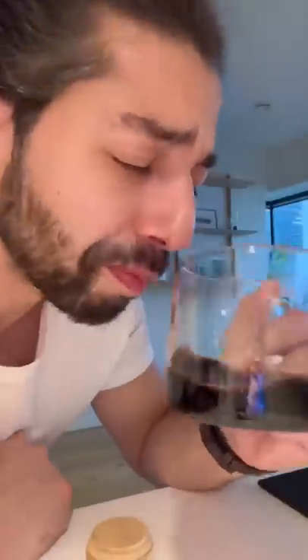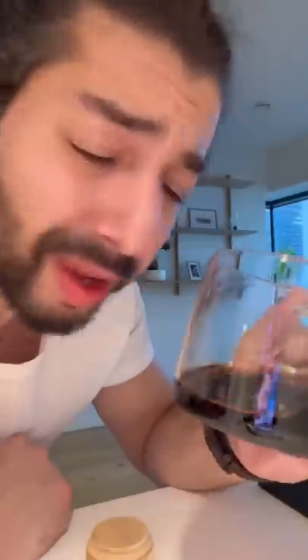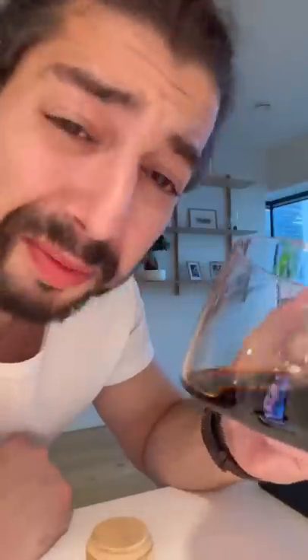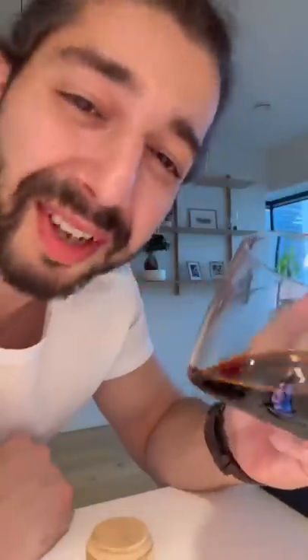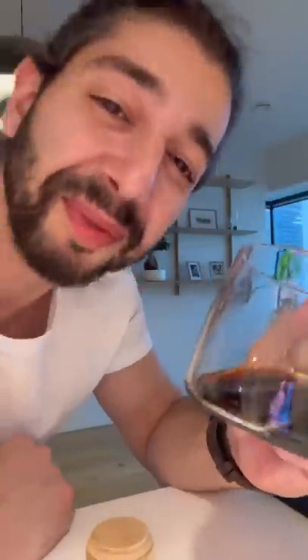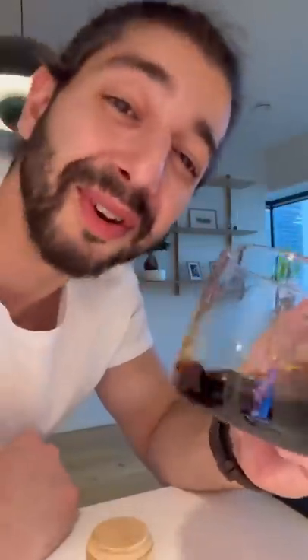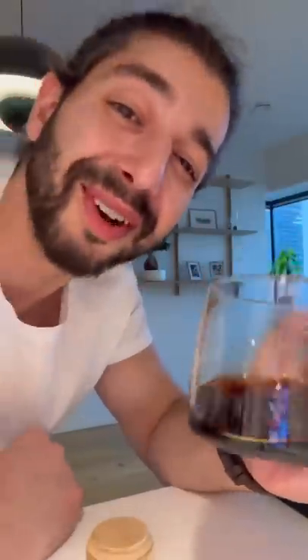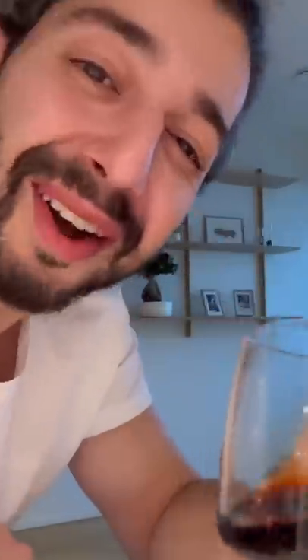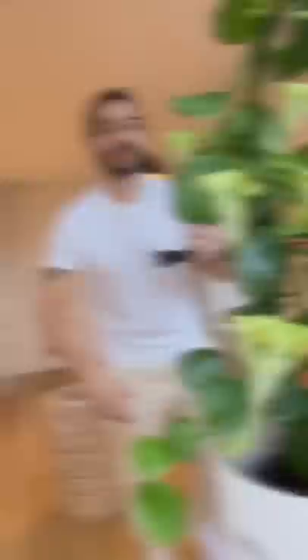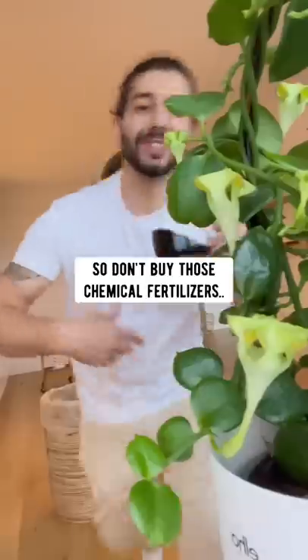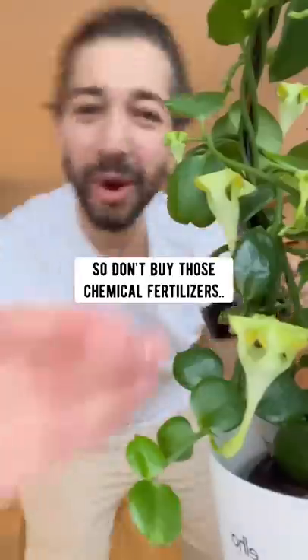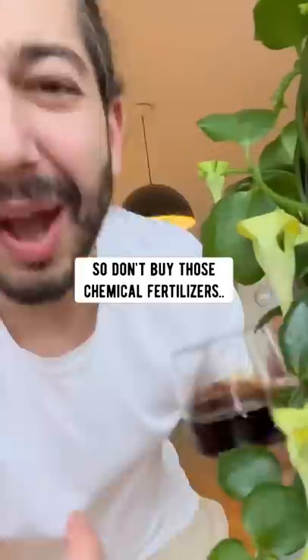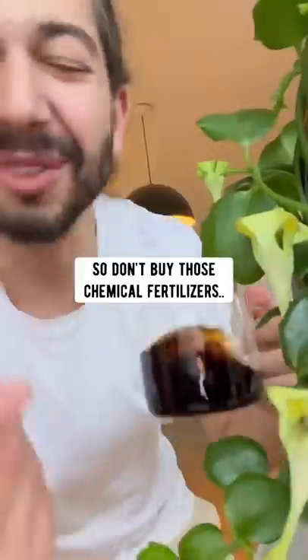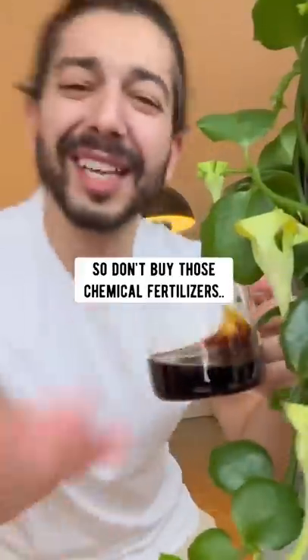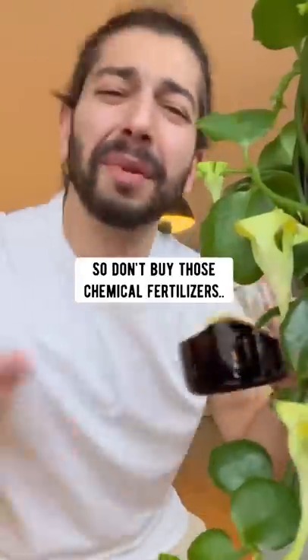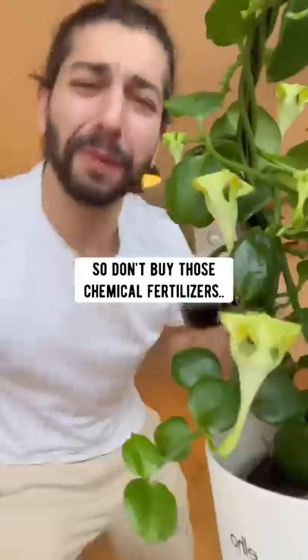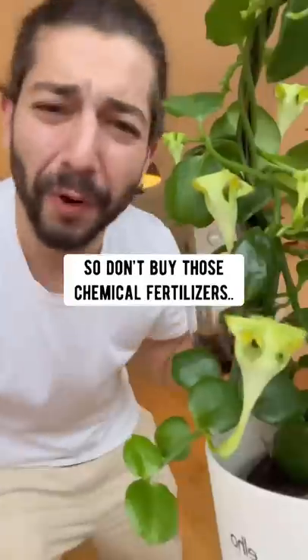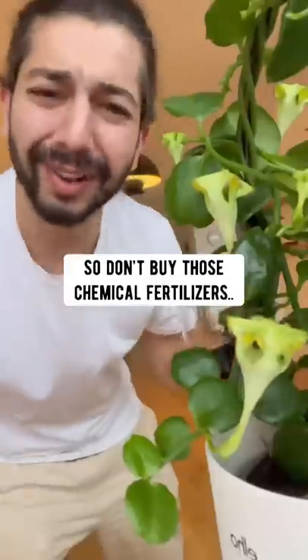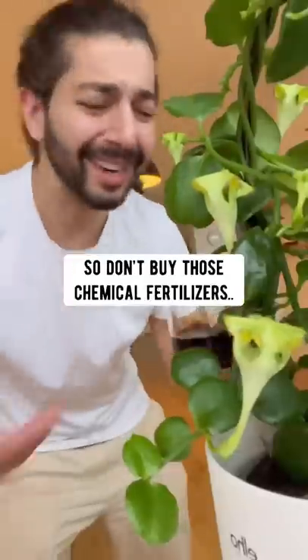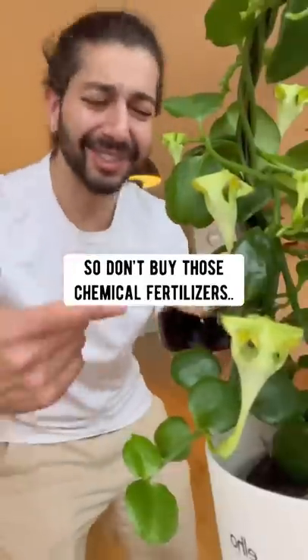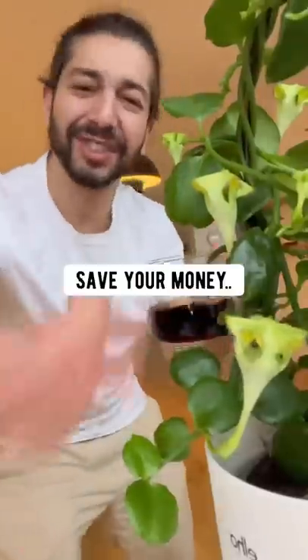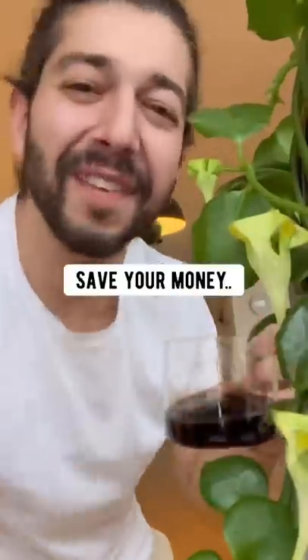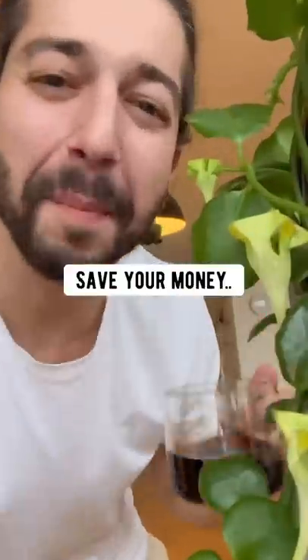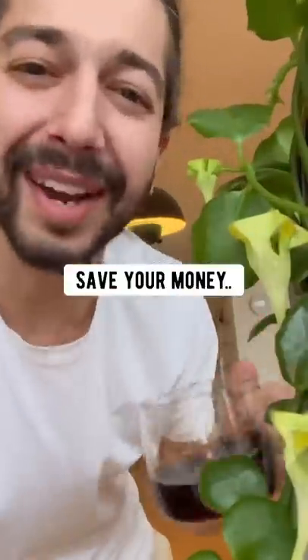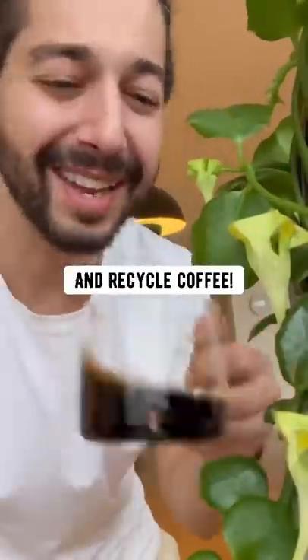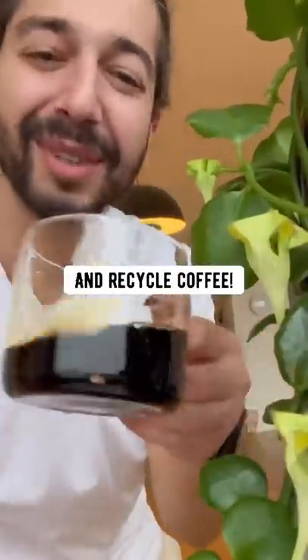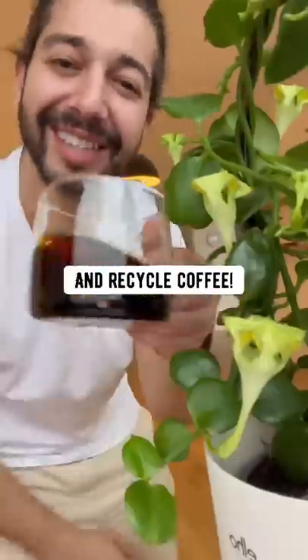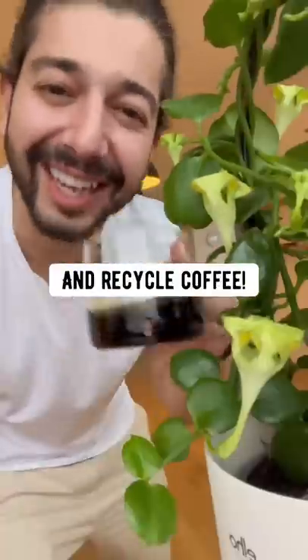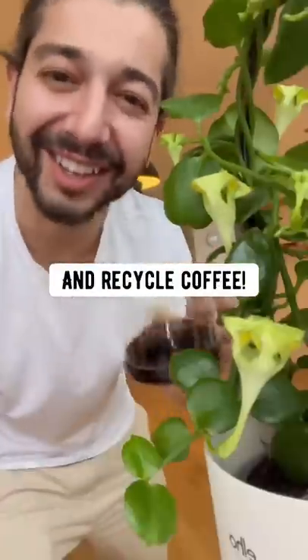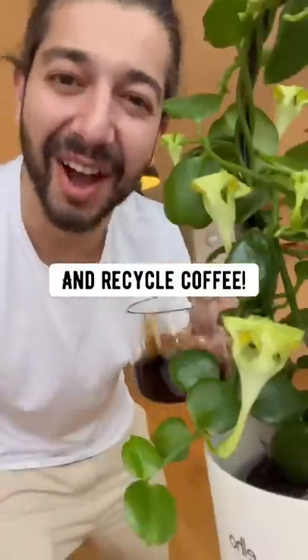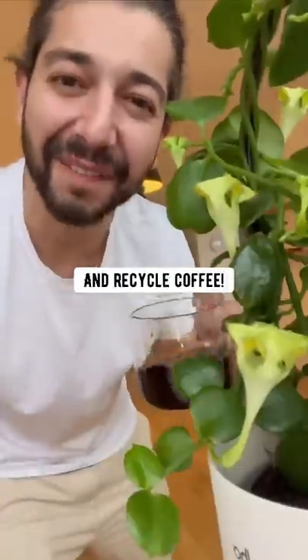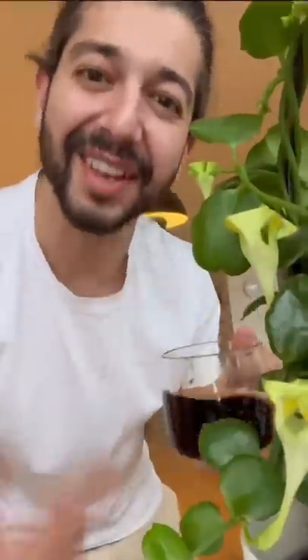Mmm, that's some good coffee. So don't buy this chemical fertilizer, save your money, and recycle coffee.